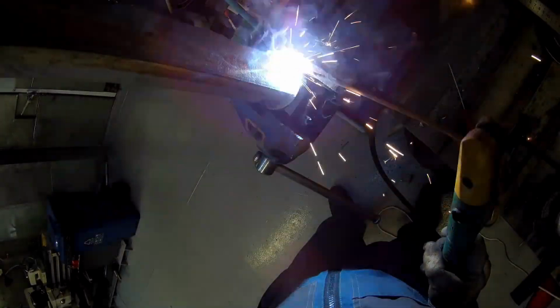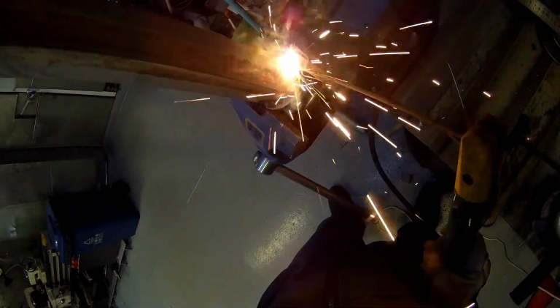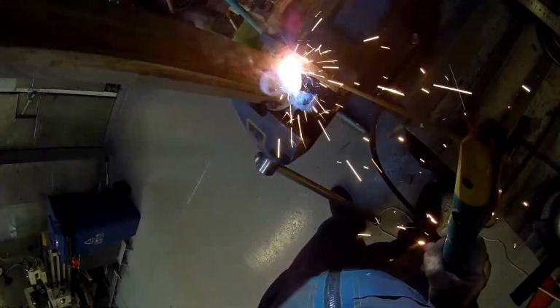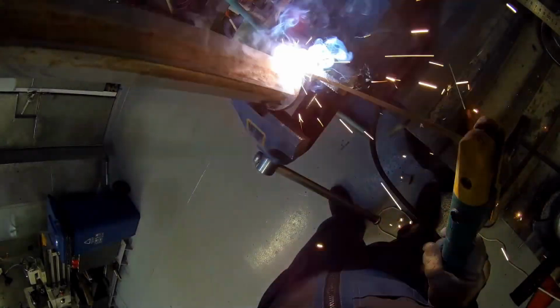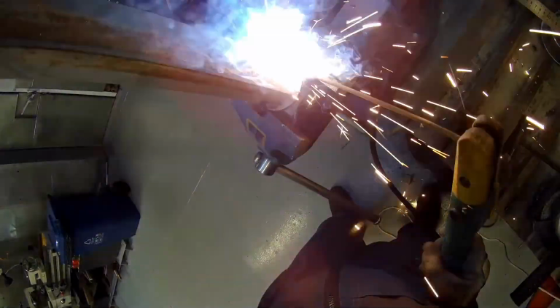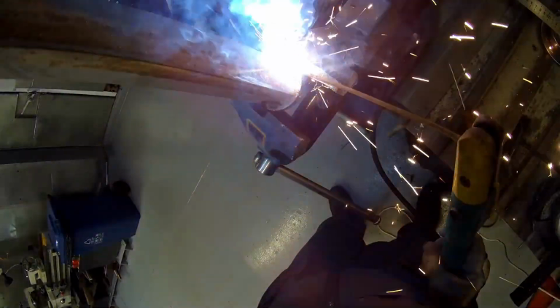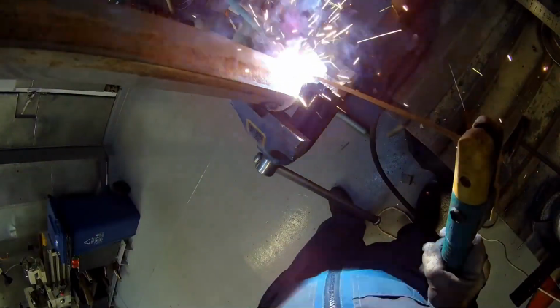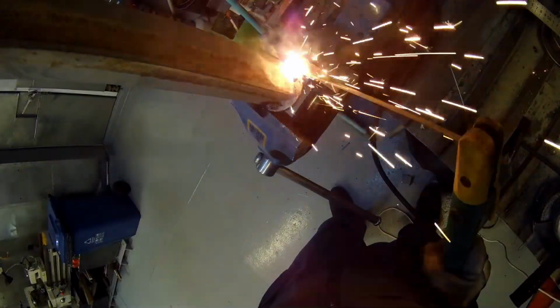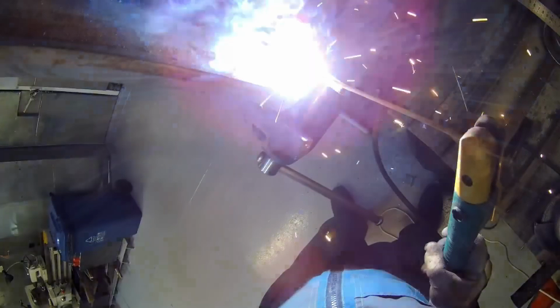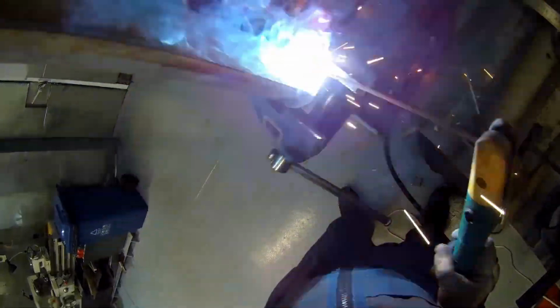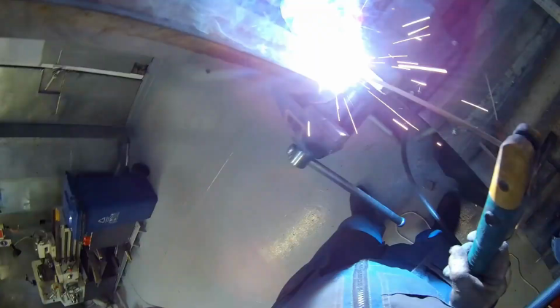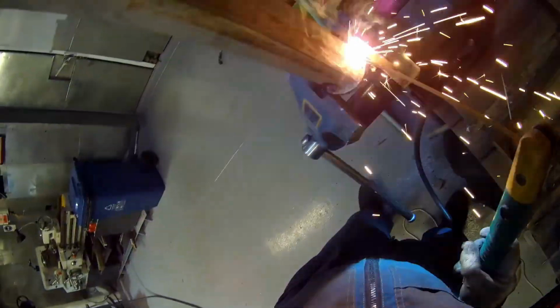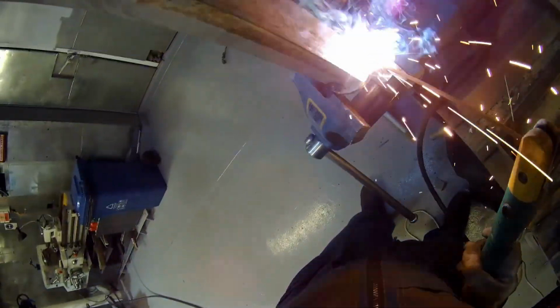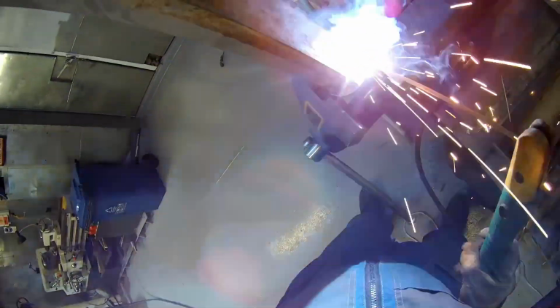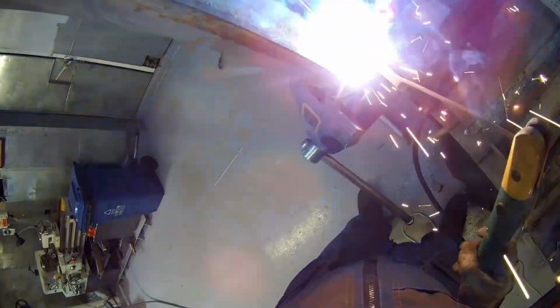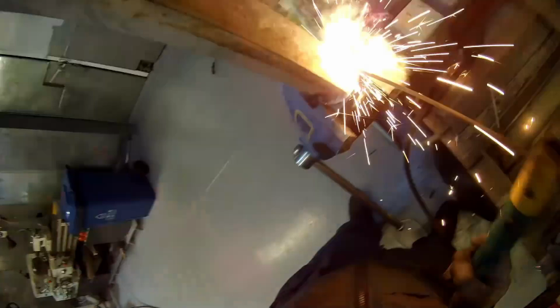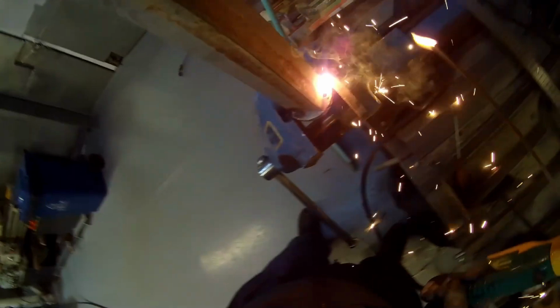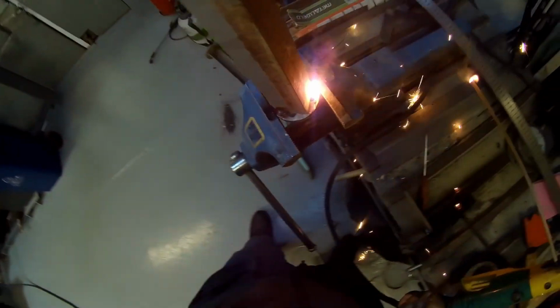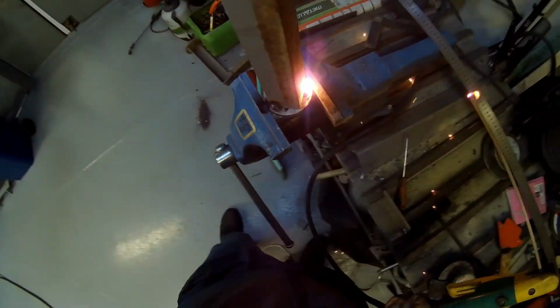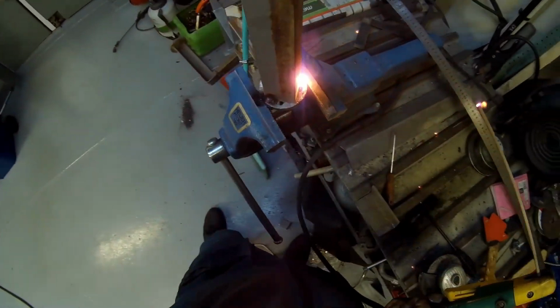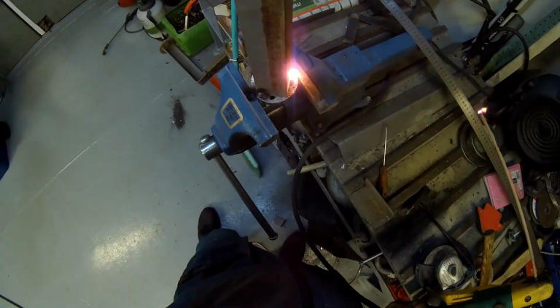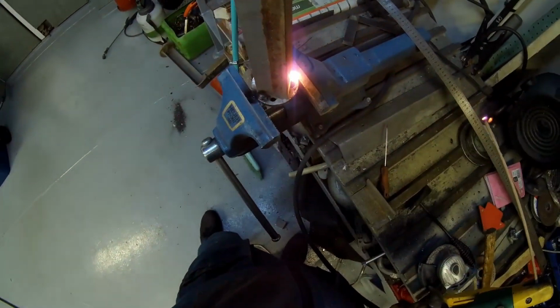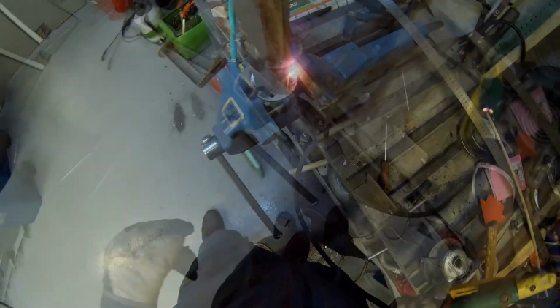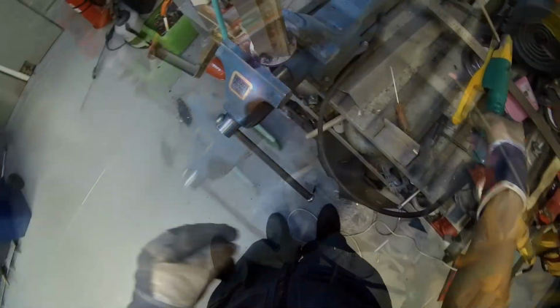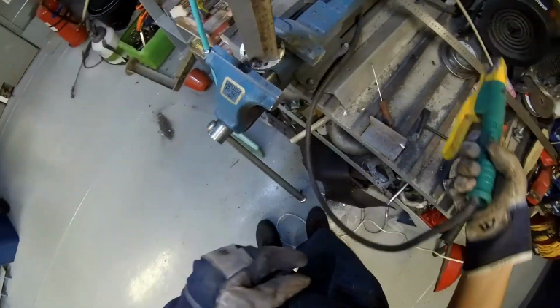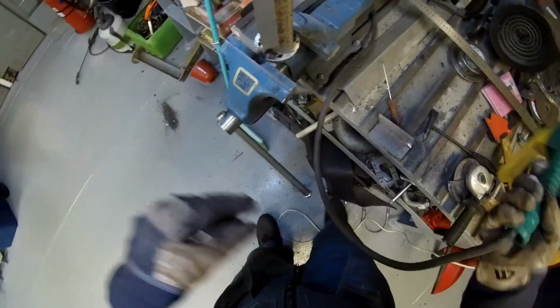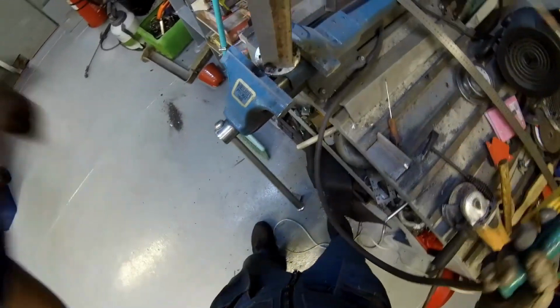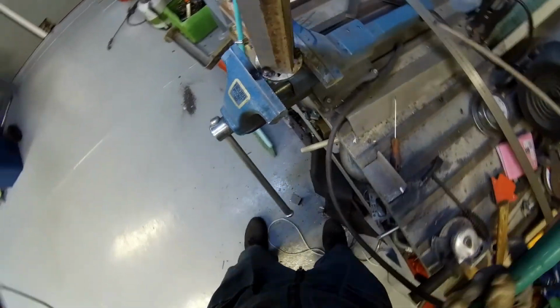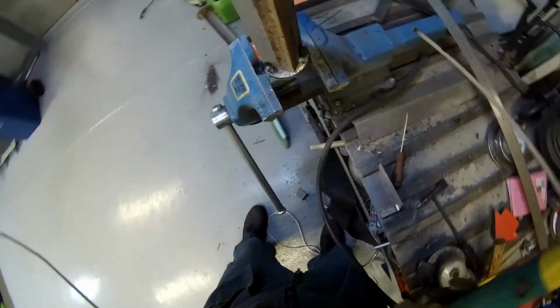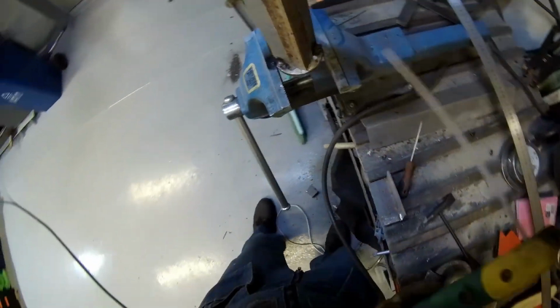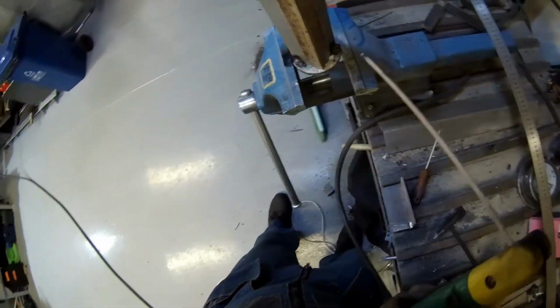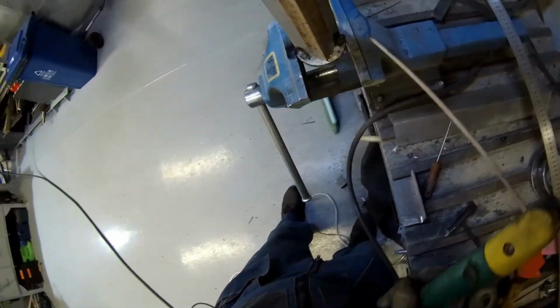I skipped filming the fitting process, but everything went smoothly. So we're ready to continue welding.